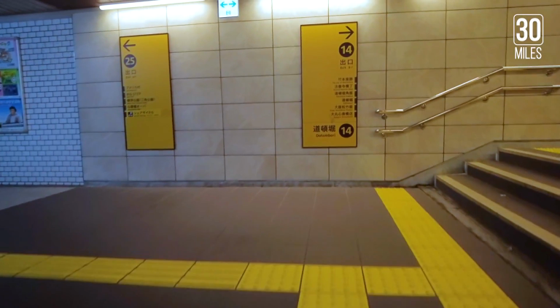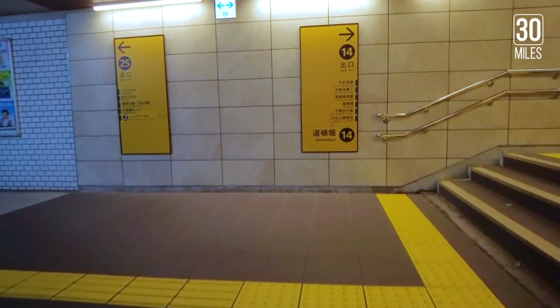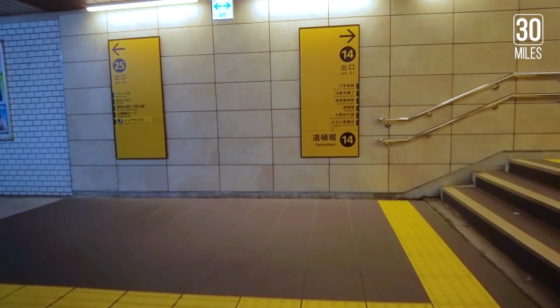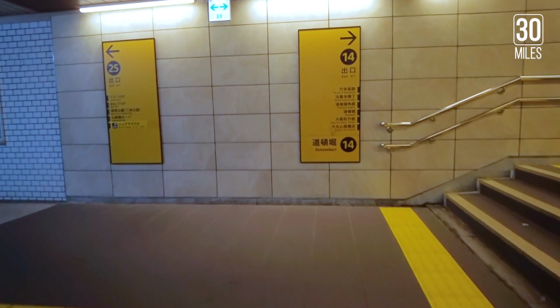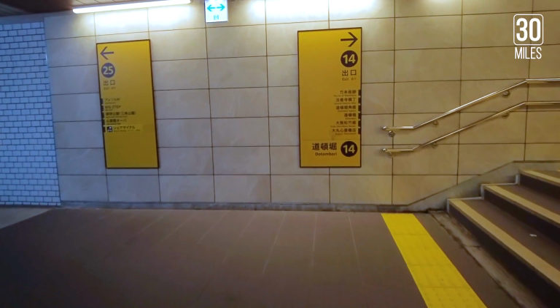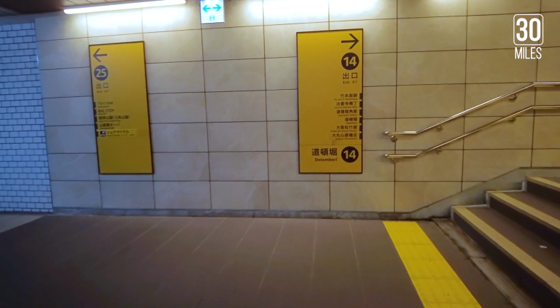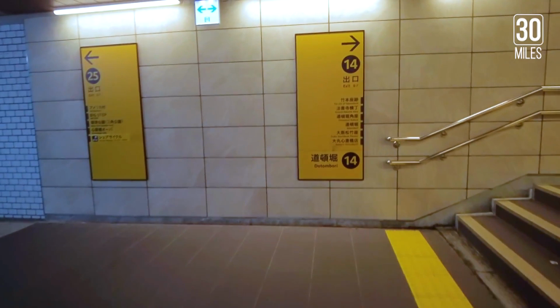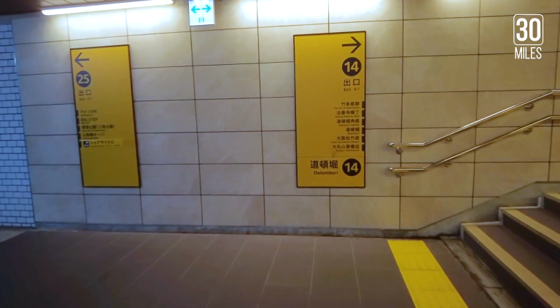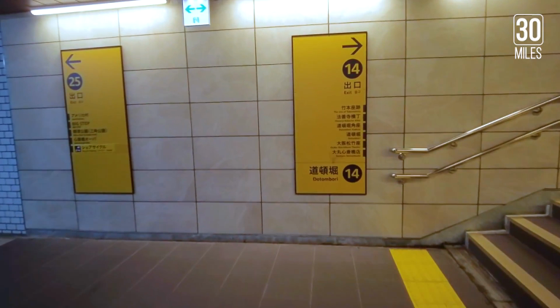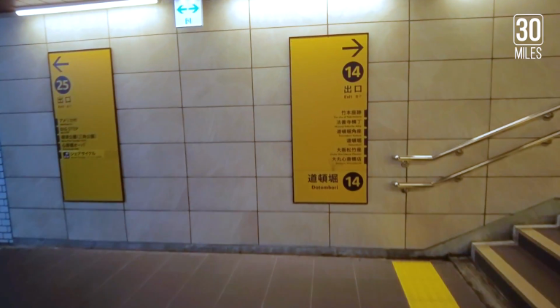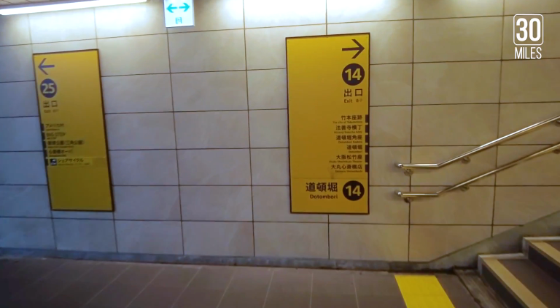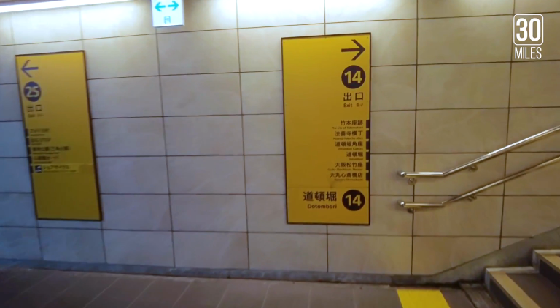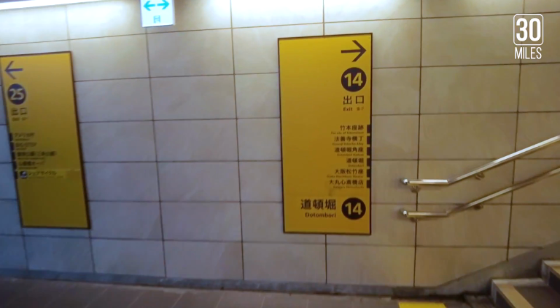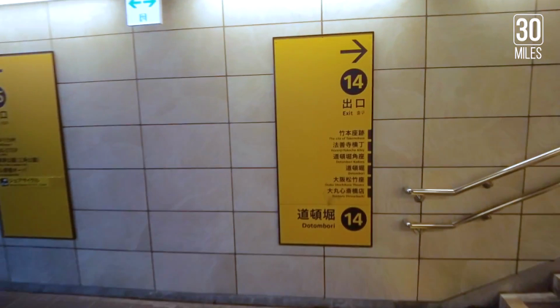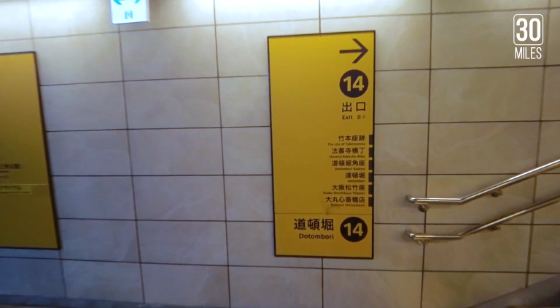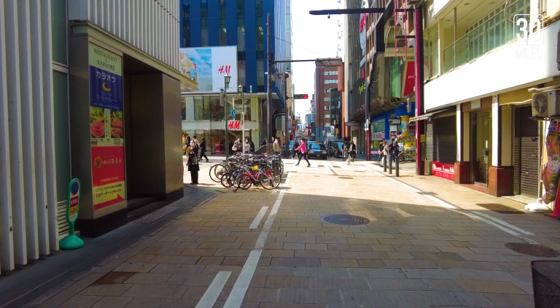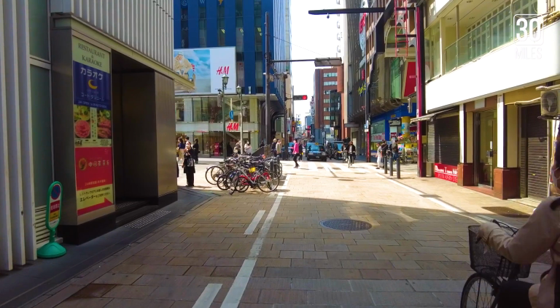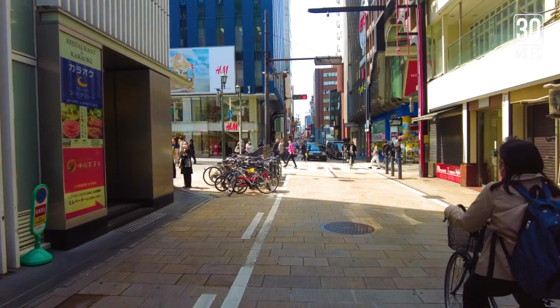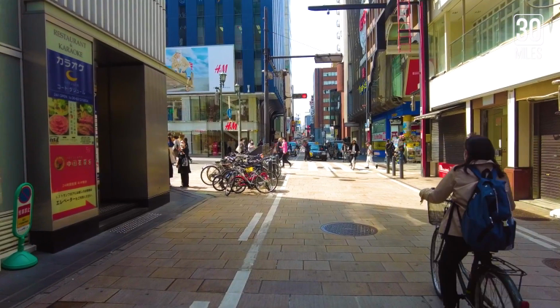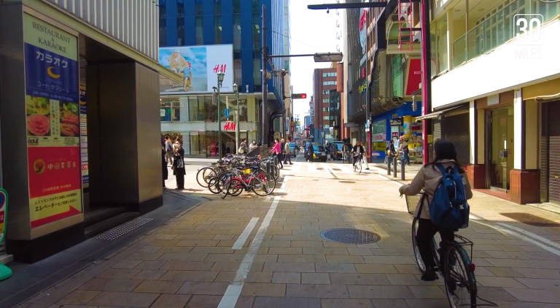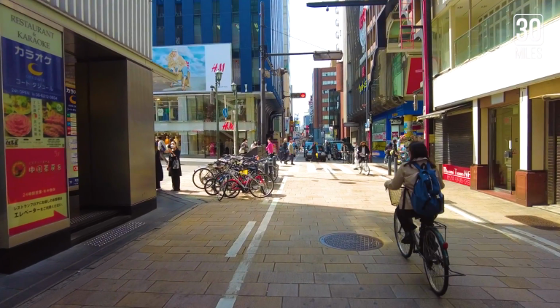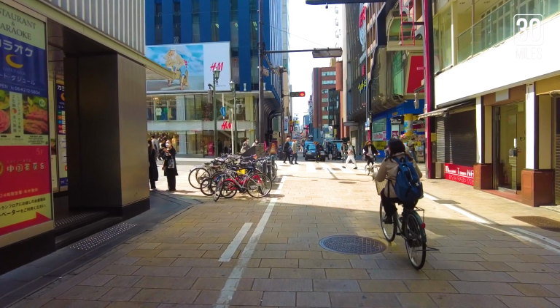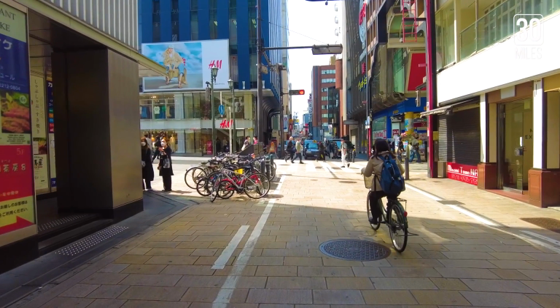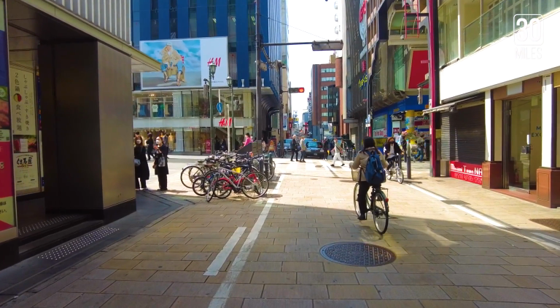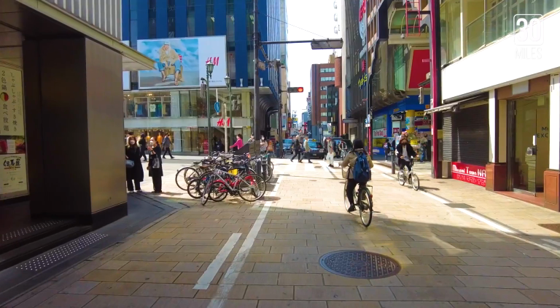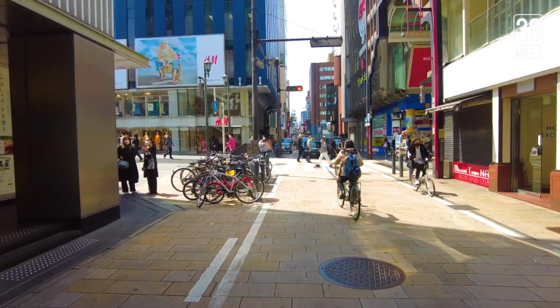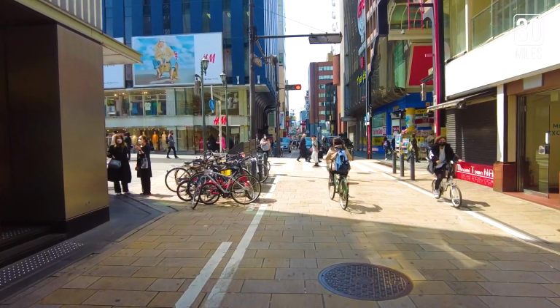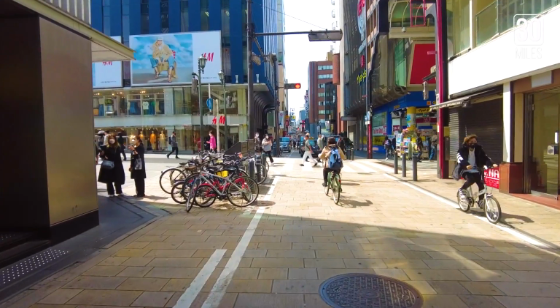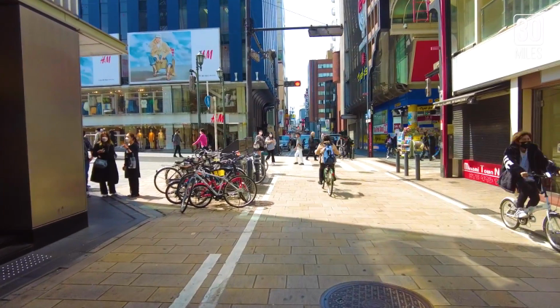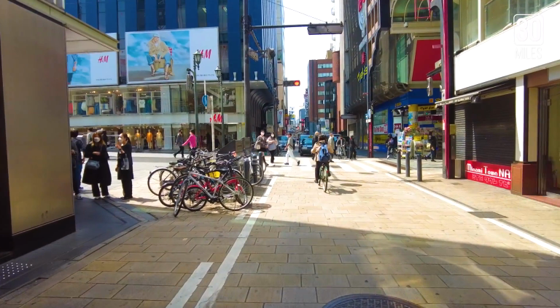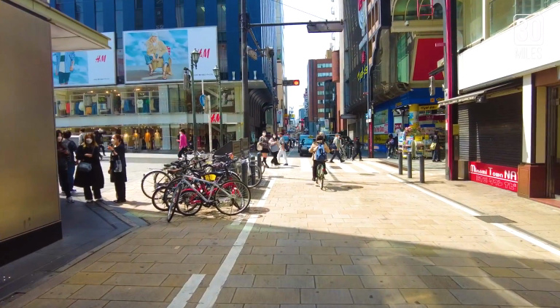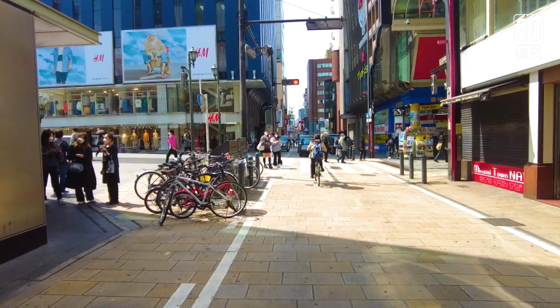At the station, find your way to exit number 14, and a five-minute walk will take you straight to Dotonbori, the center of Osaka.